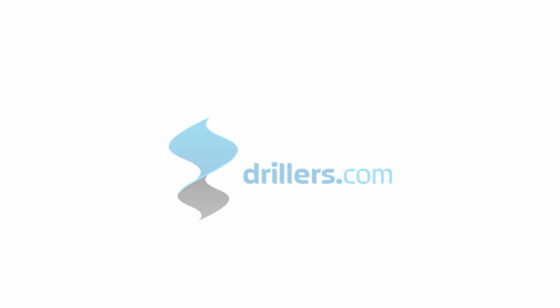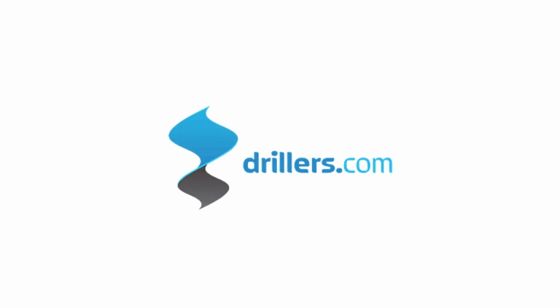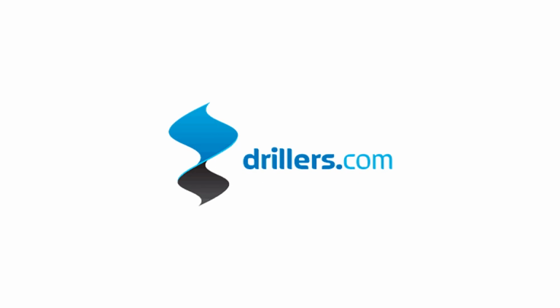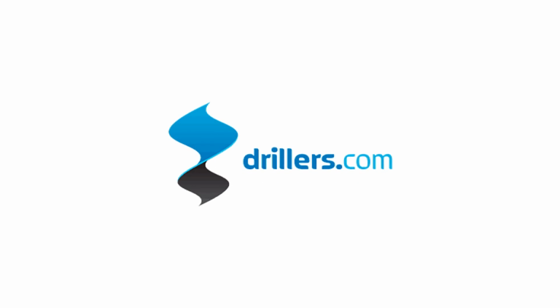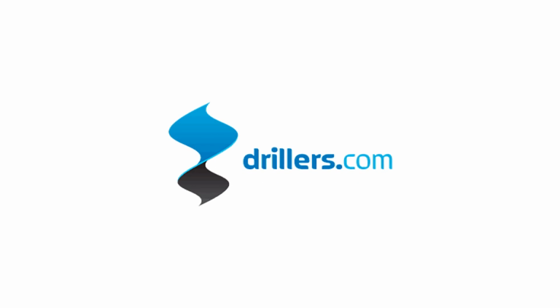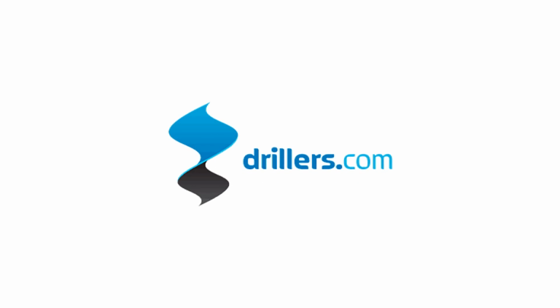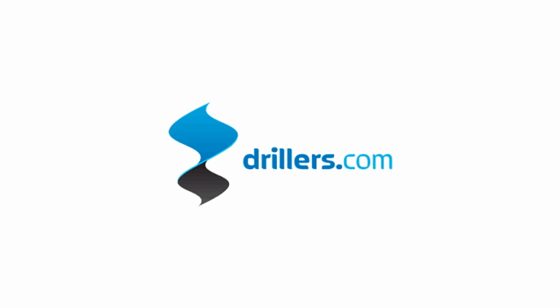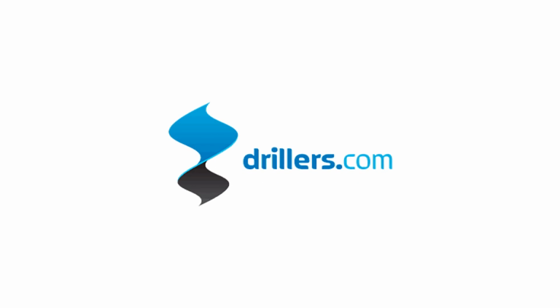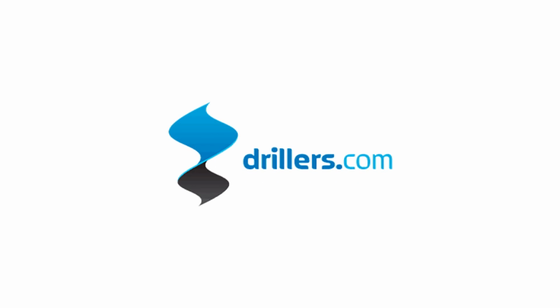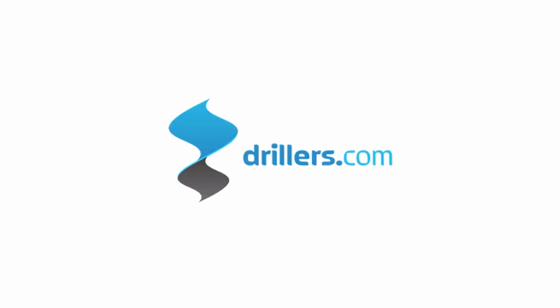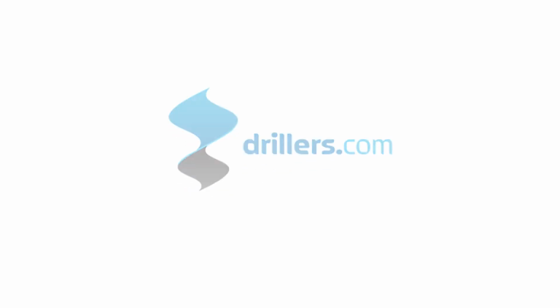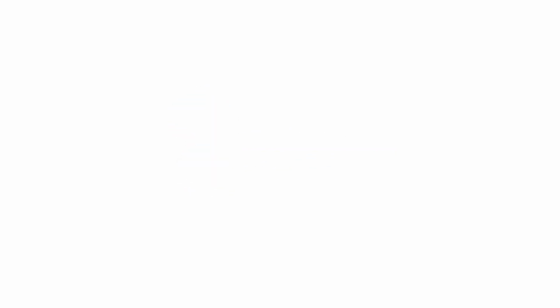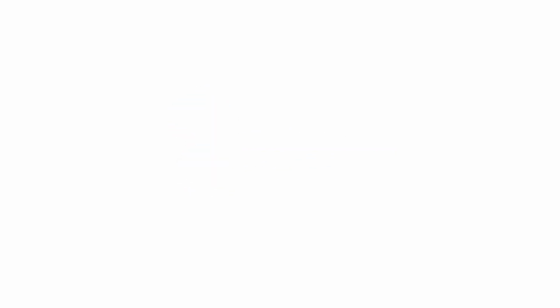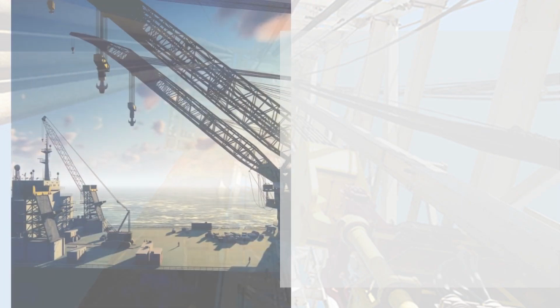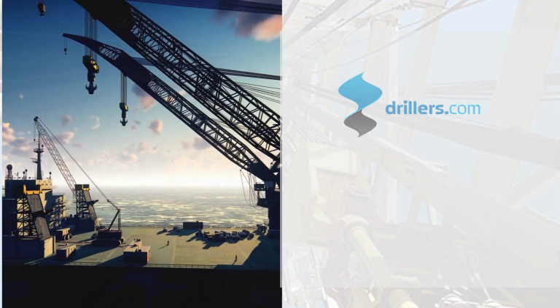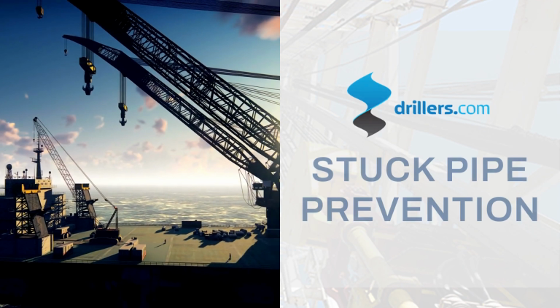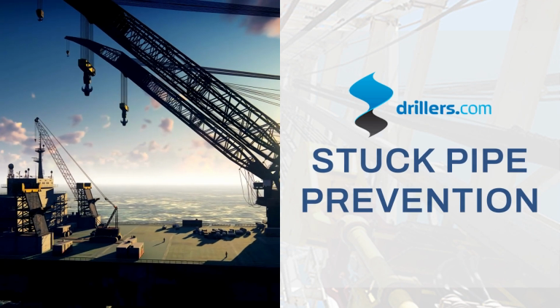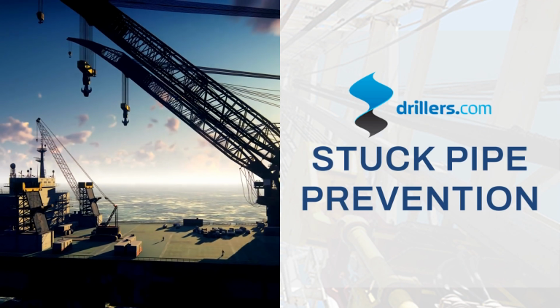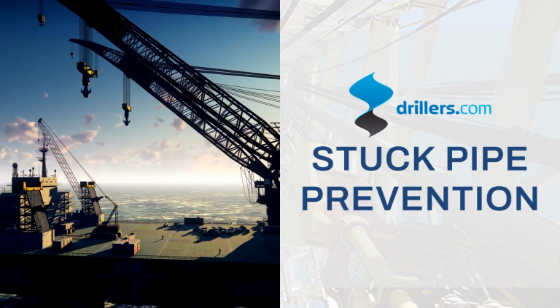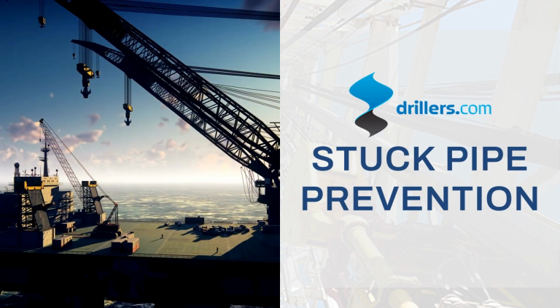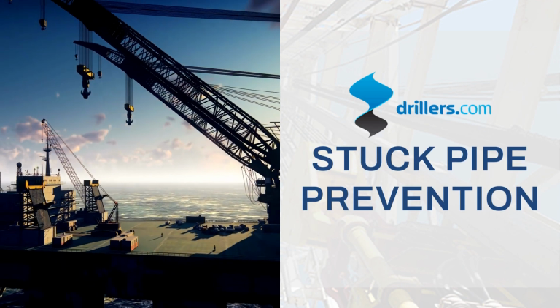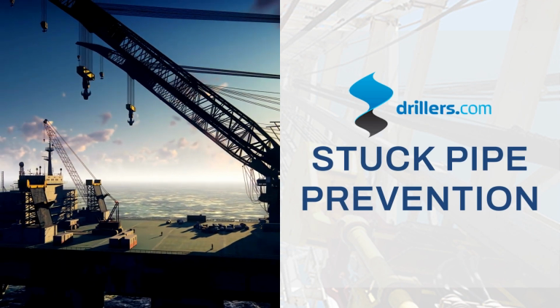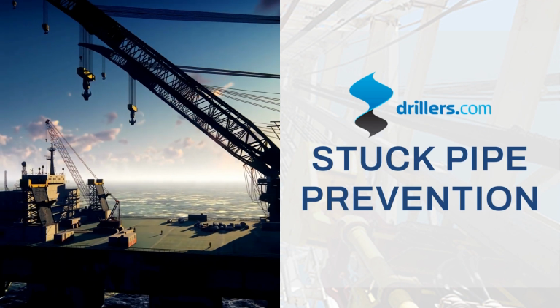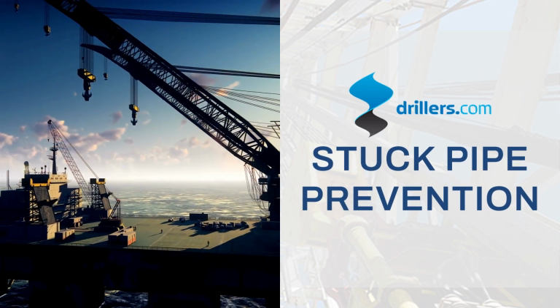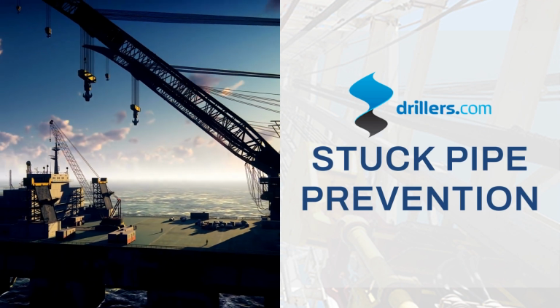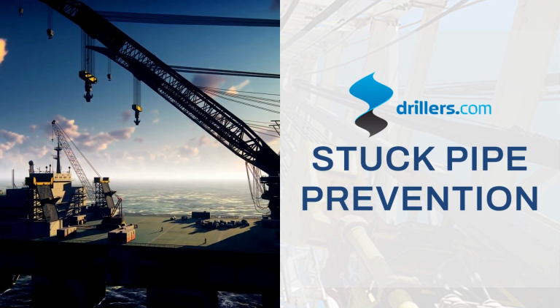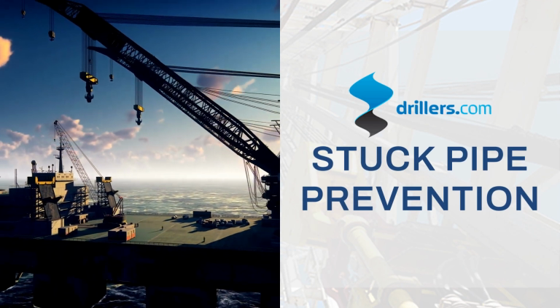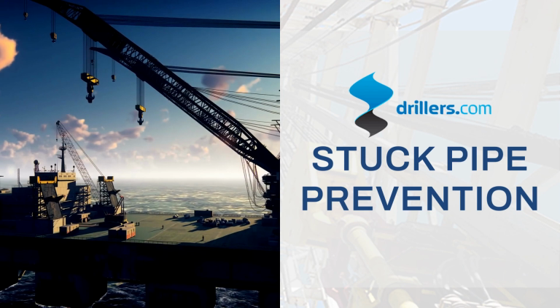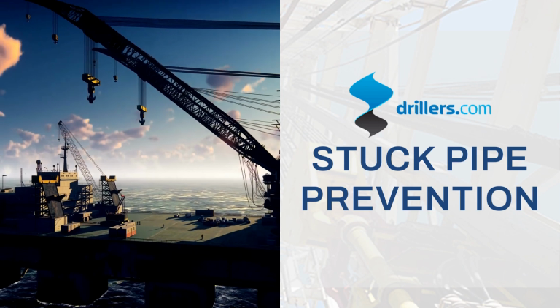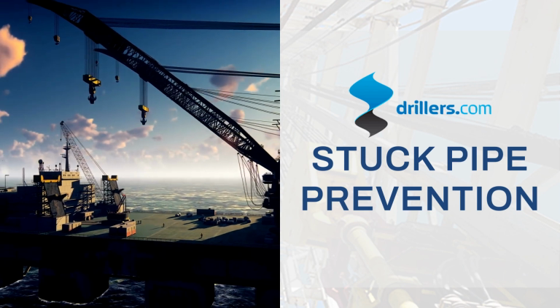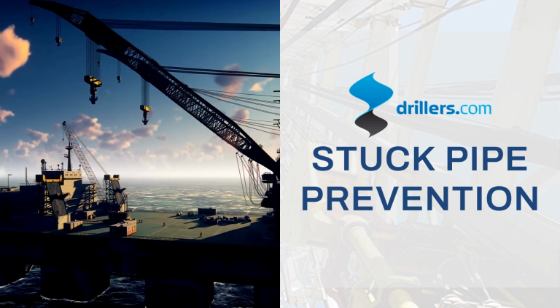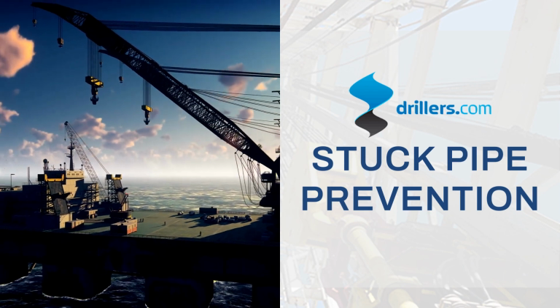Welcome to Drillers.com. Drillers.com is offering a course on stuck pipe prevention.